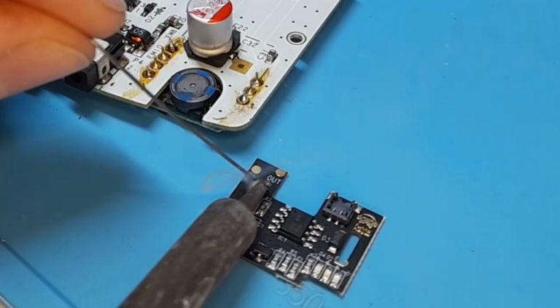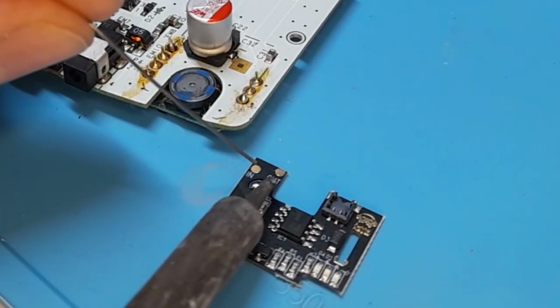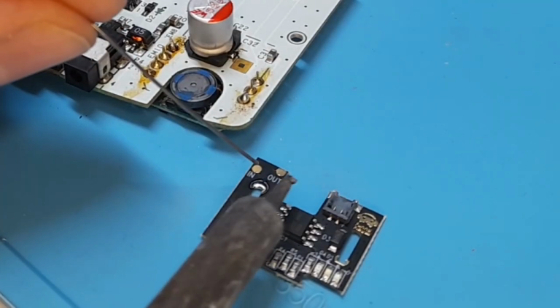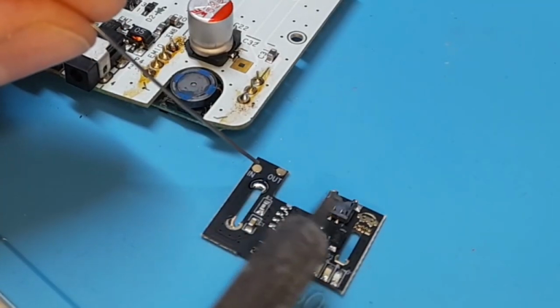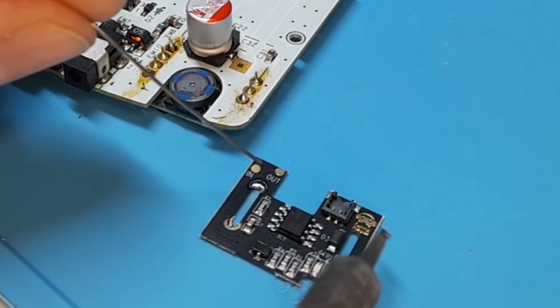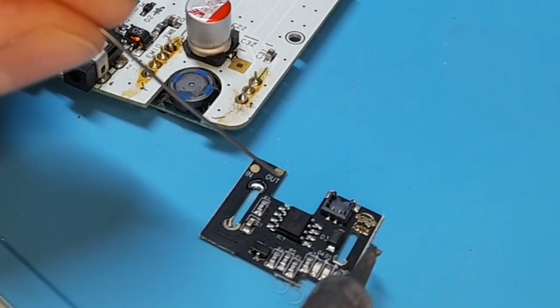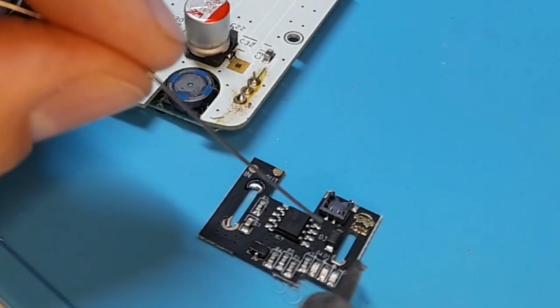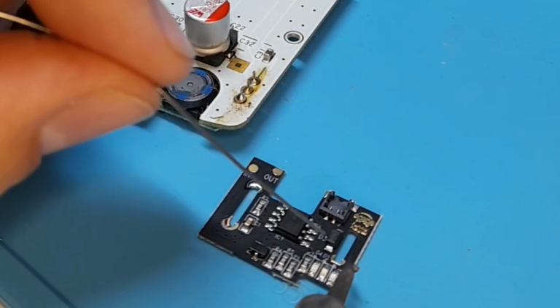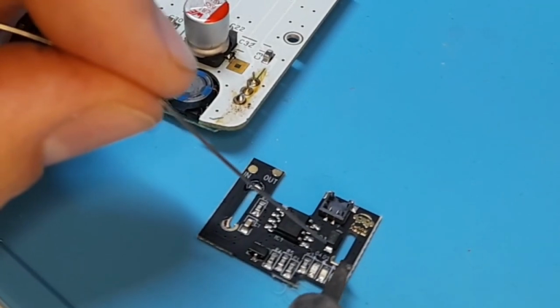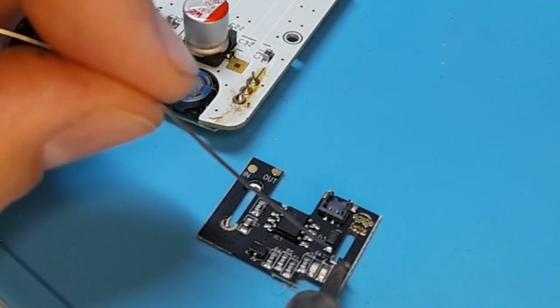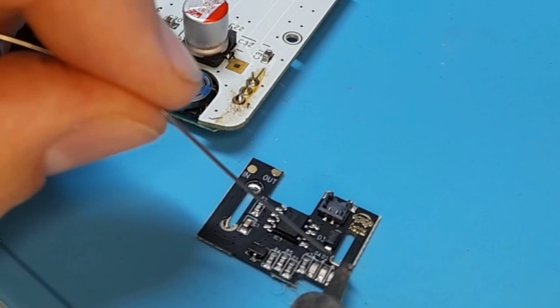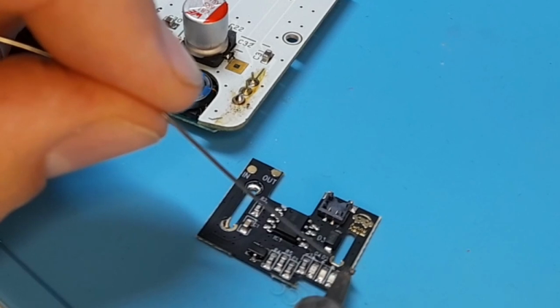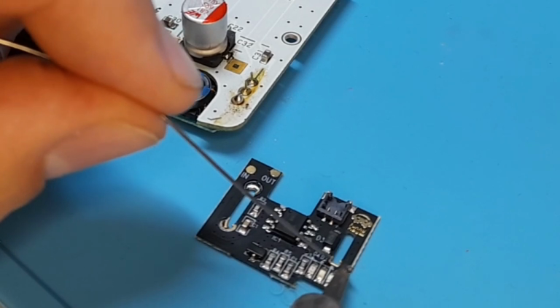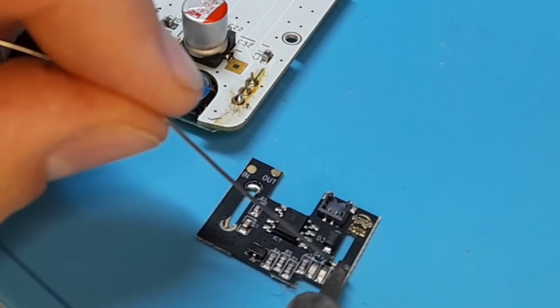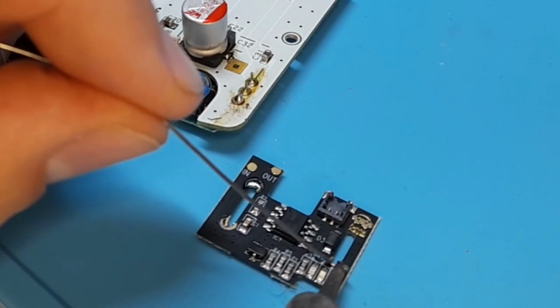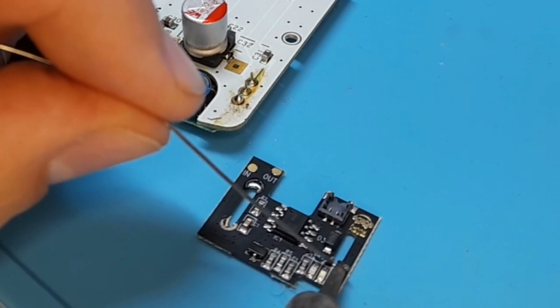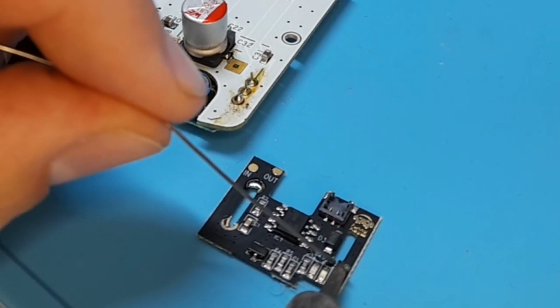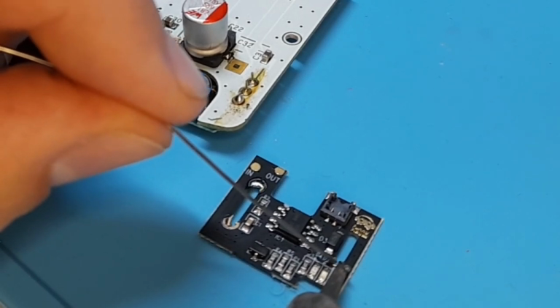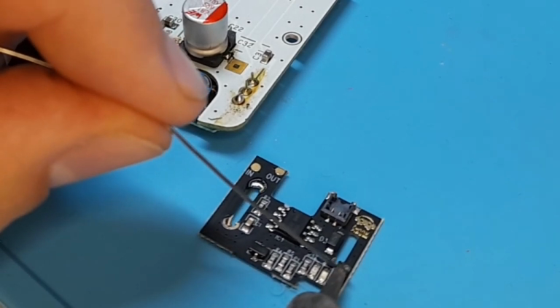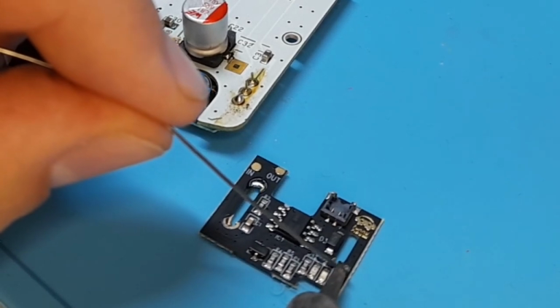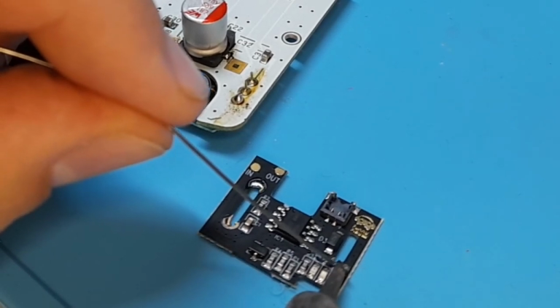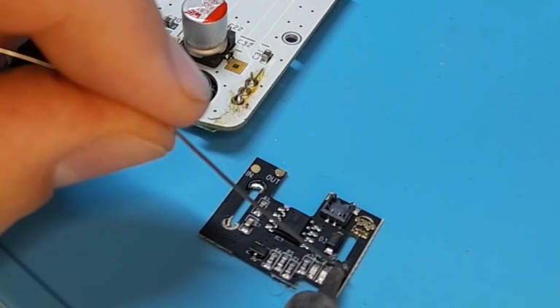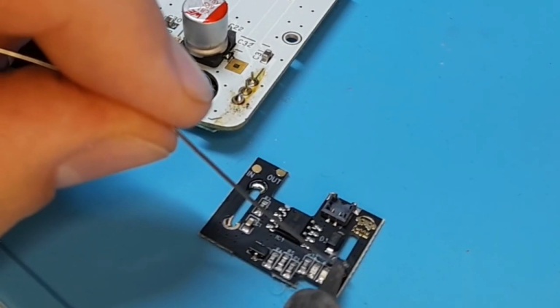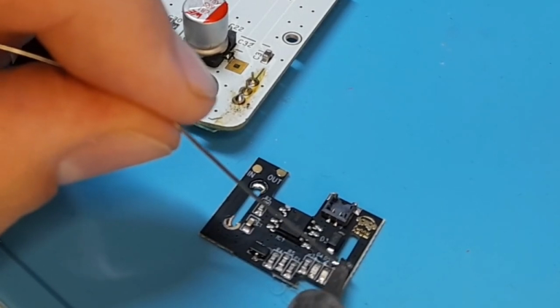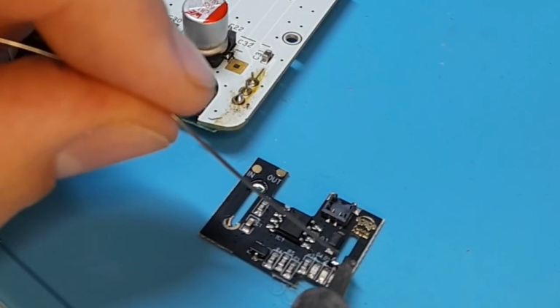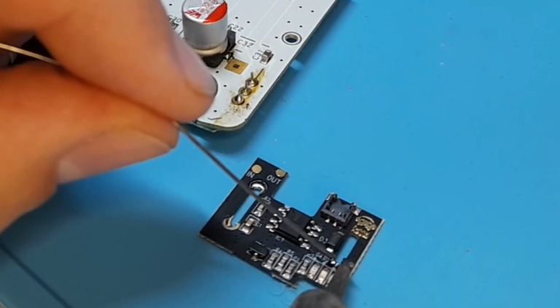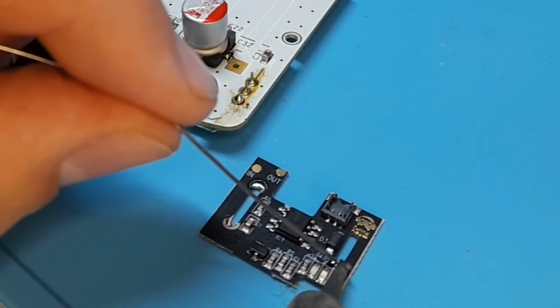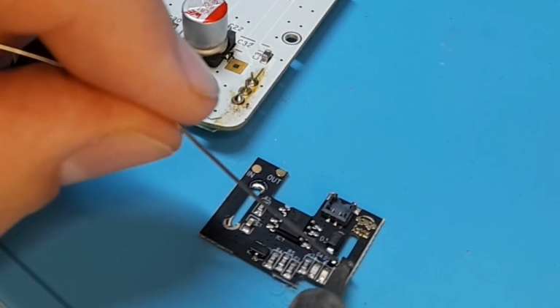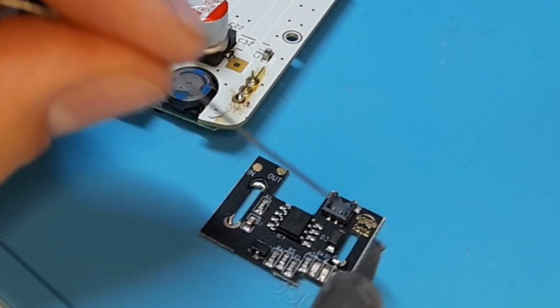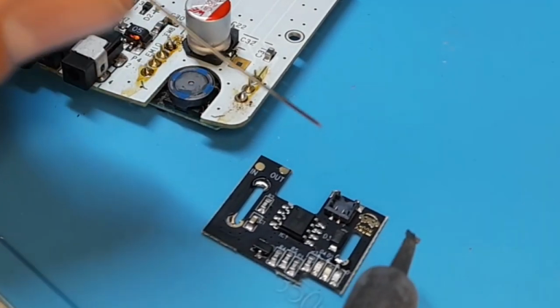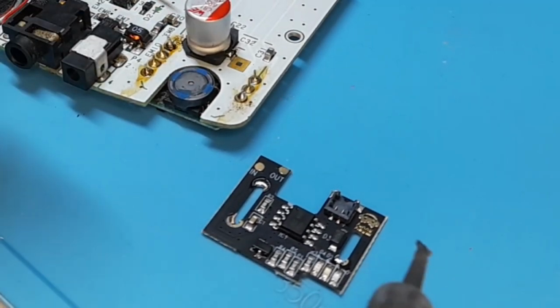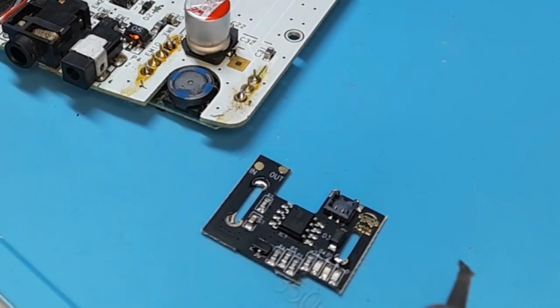We're also going to add a little bit of solder to the pads here on the battery's power port. This is going to make soldering into the Game Boy a little bit easier.